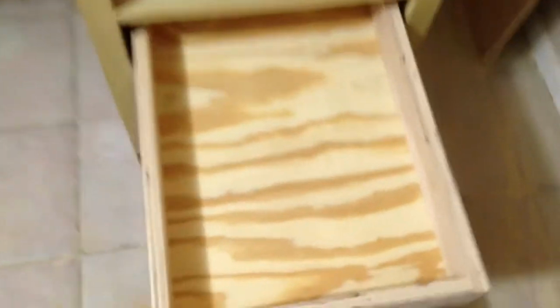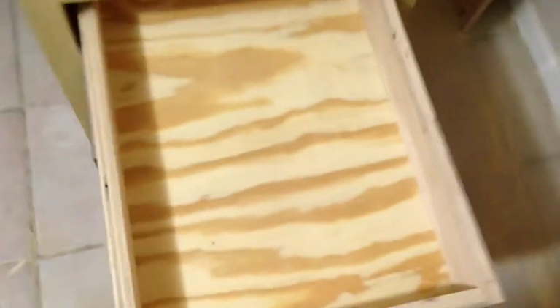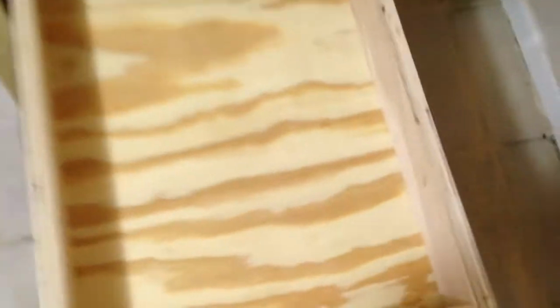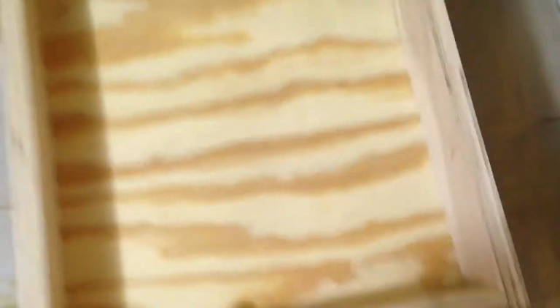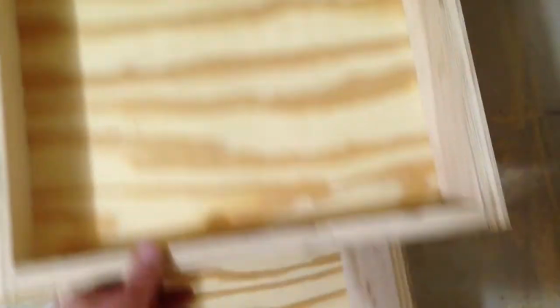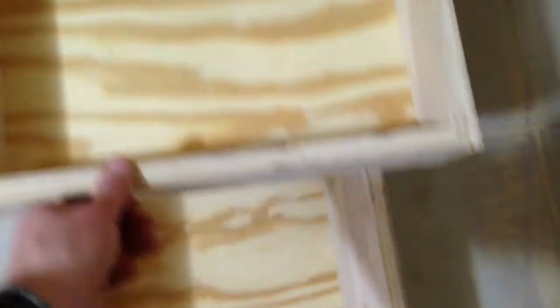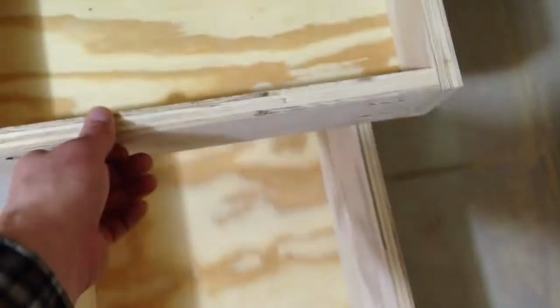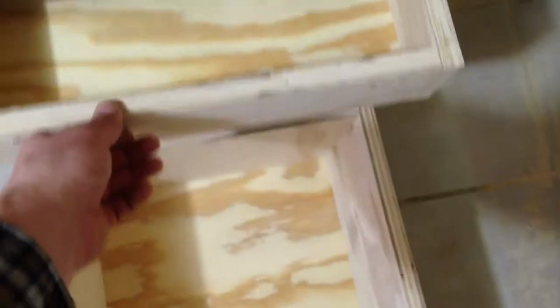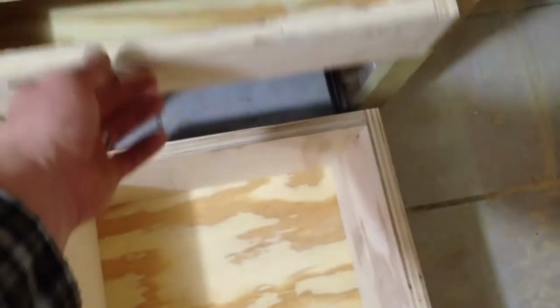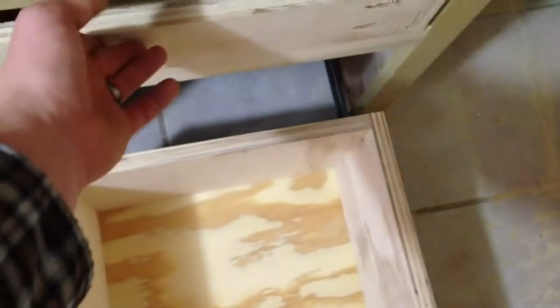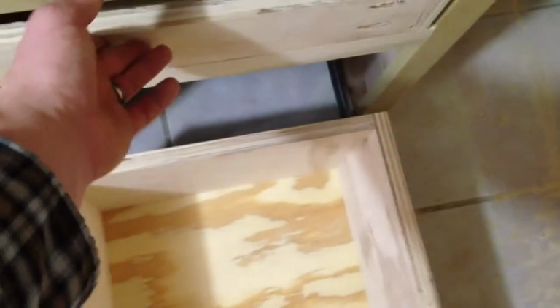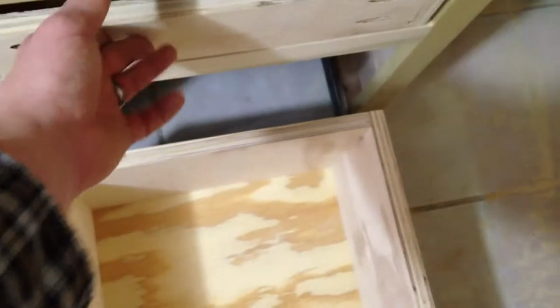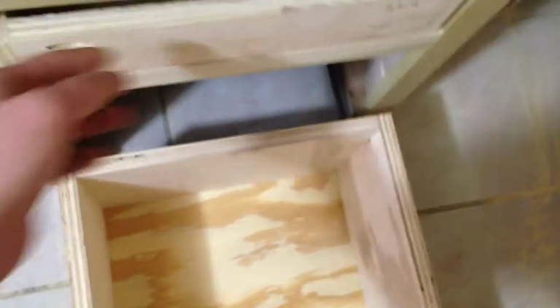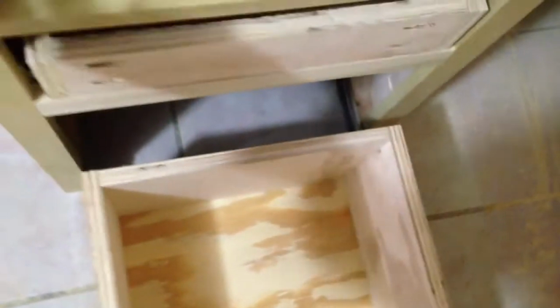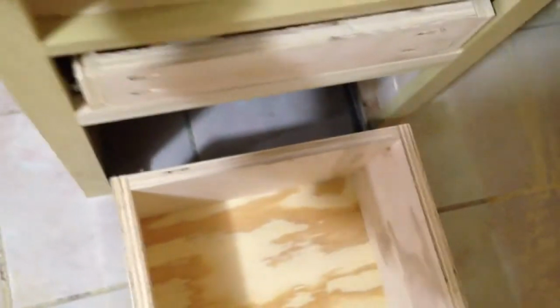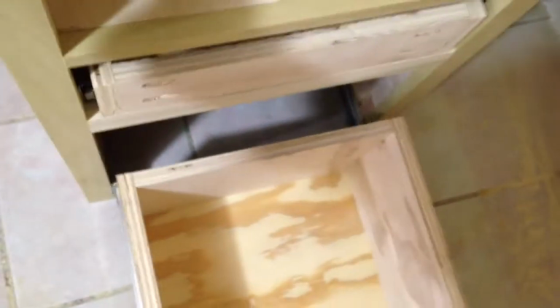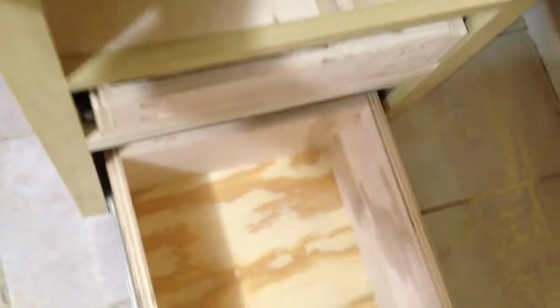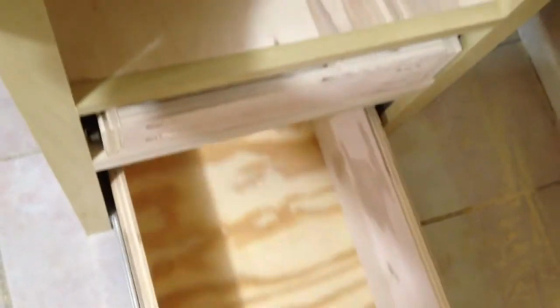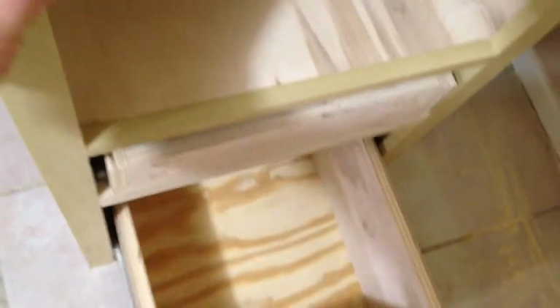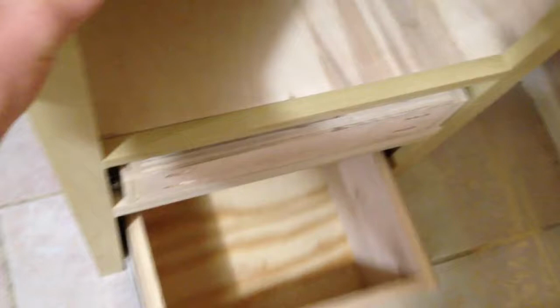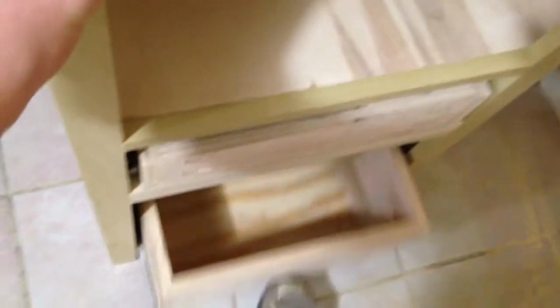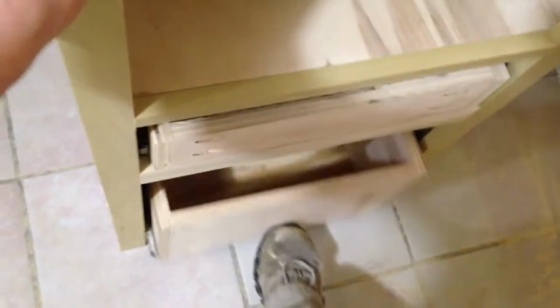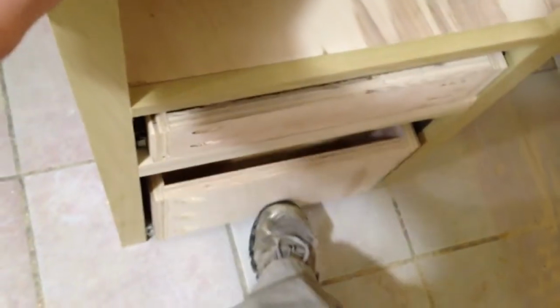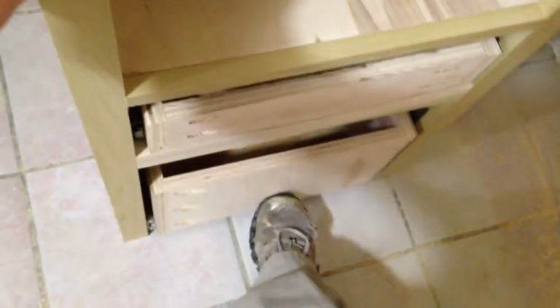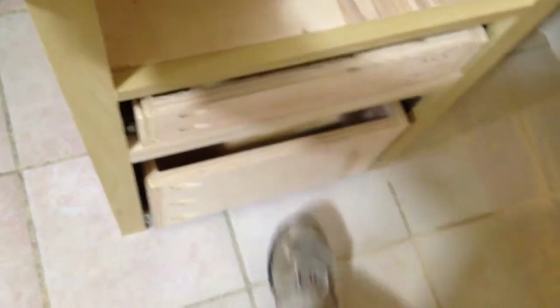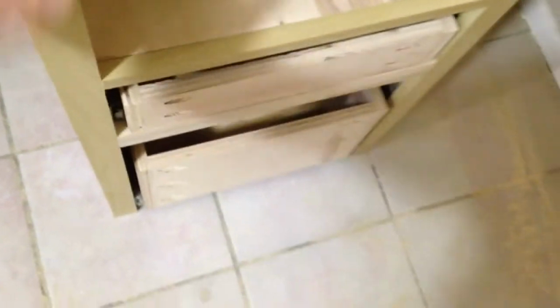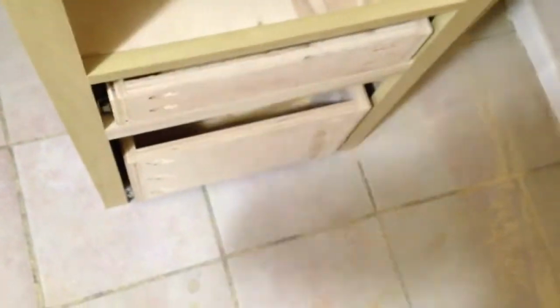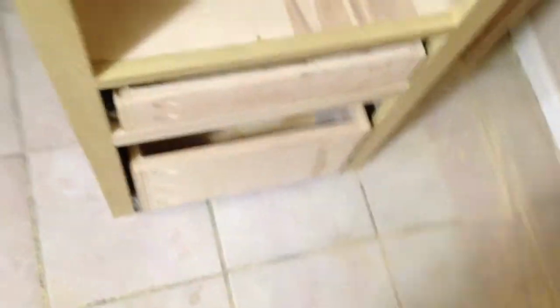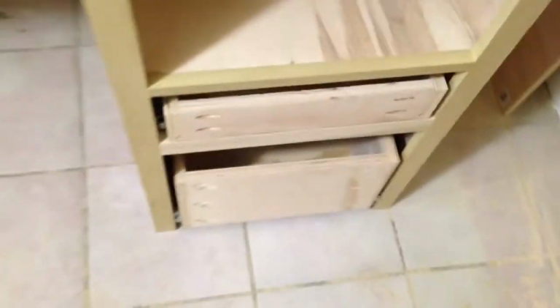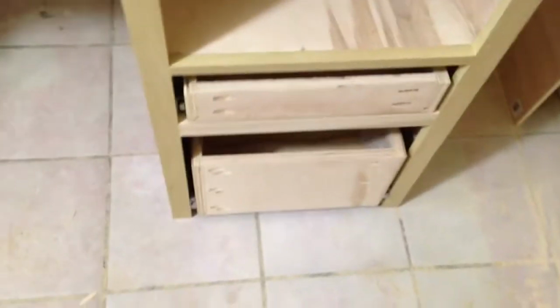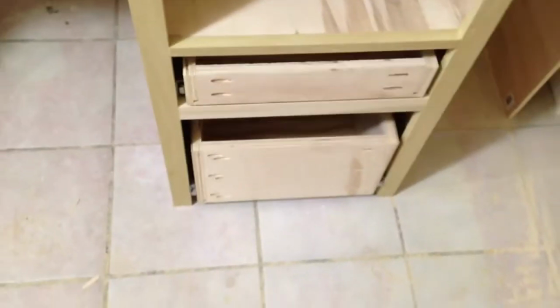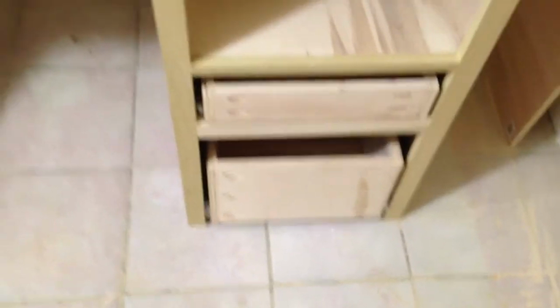It's the first time I used these full extension drawer slides. I like them.